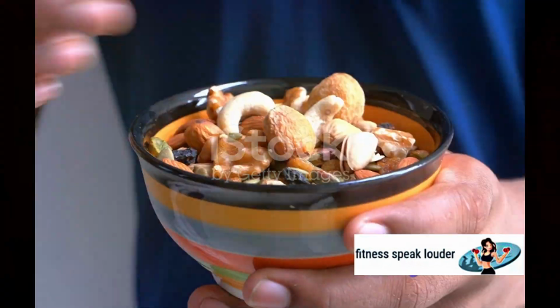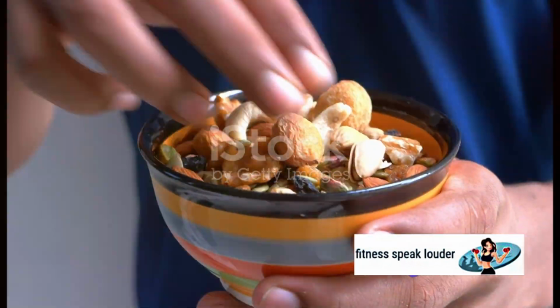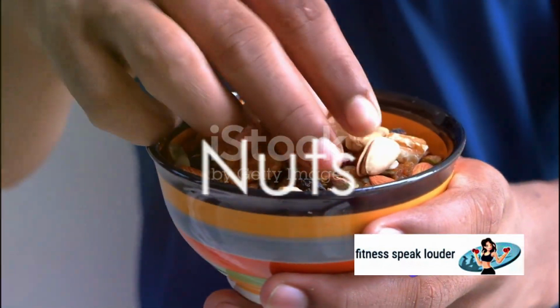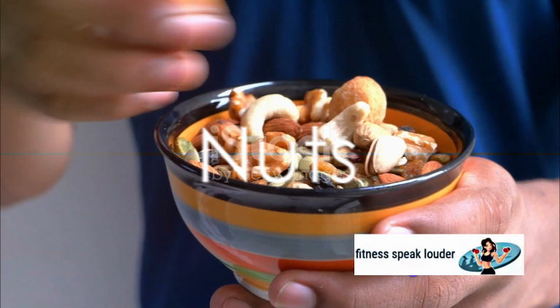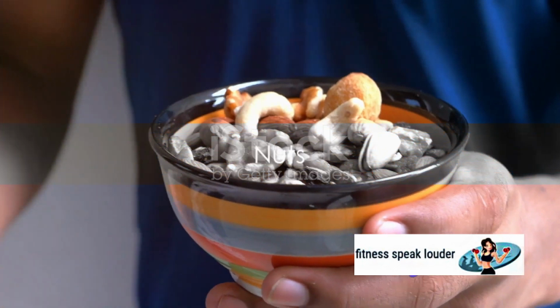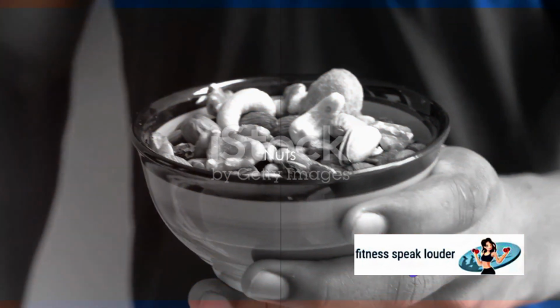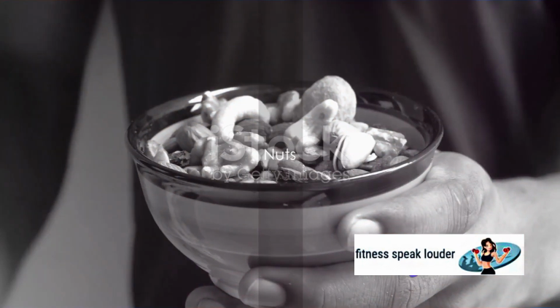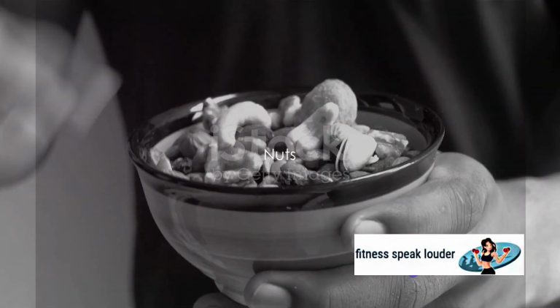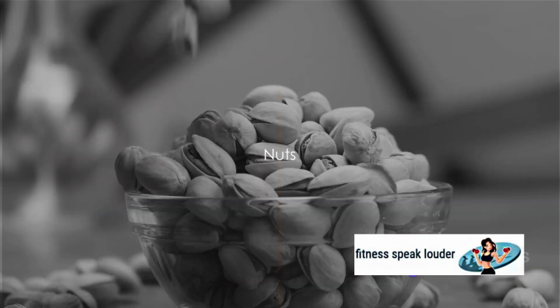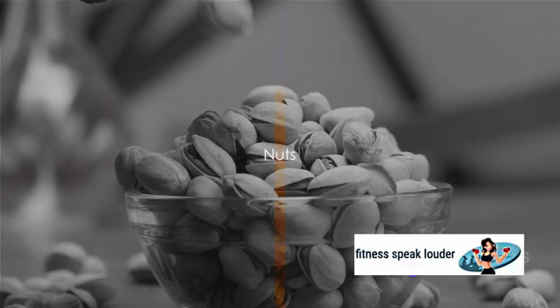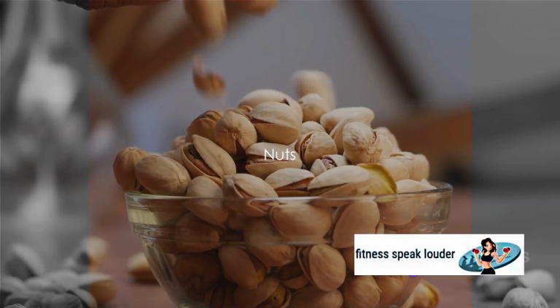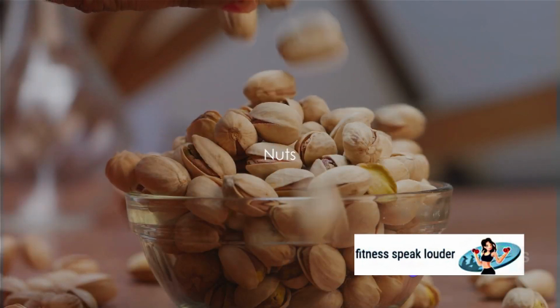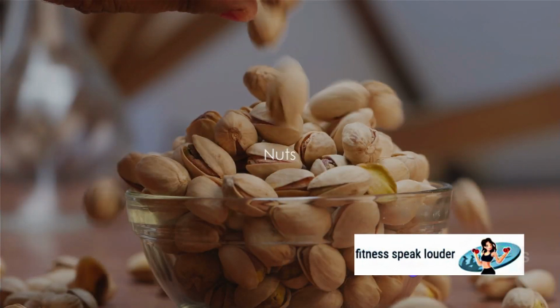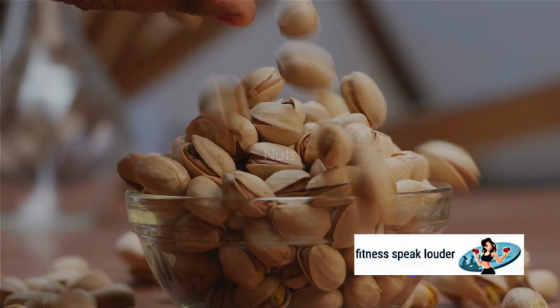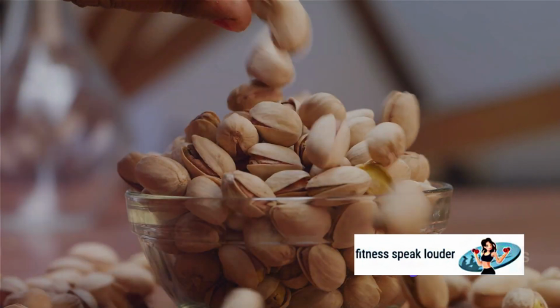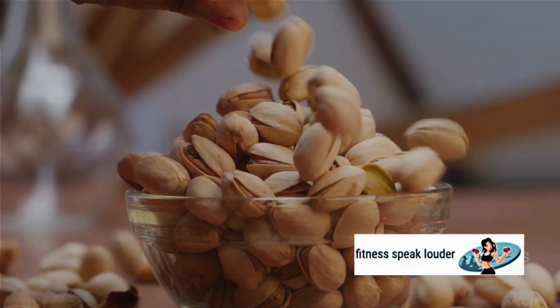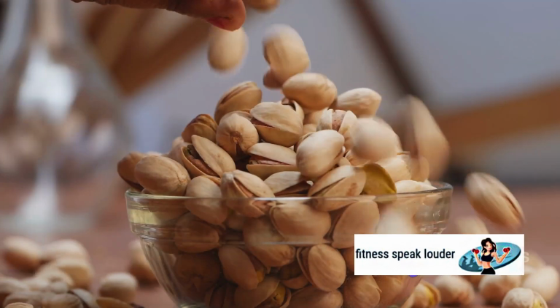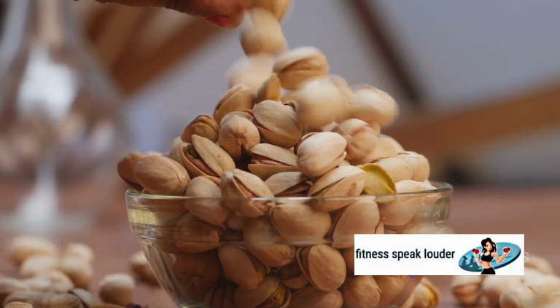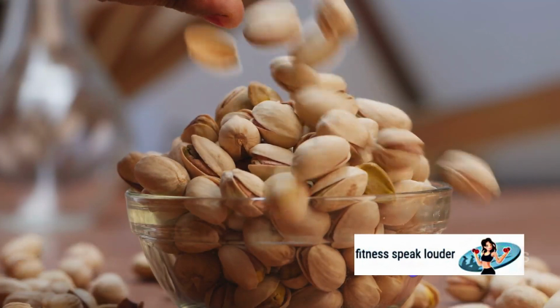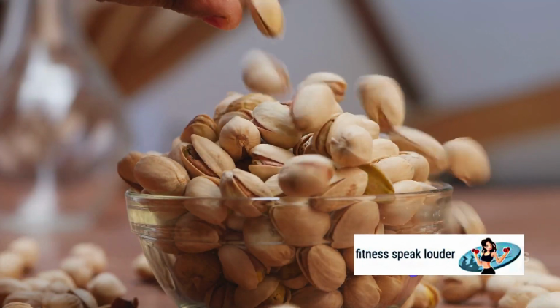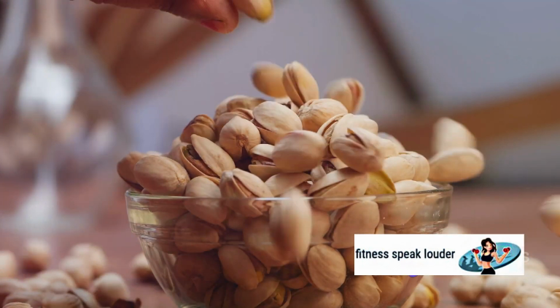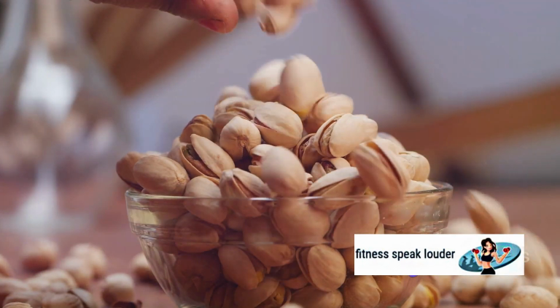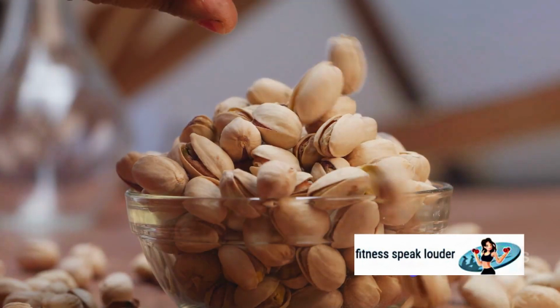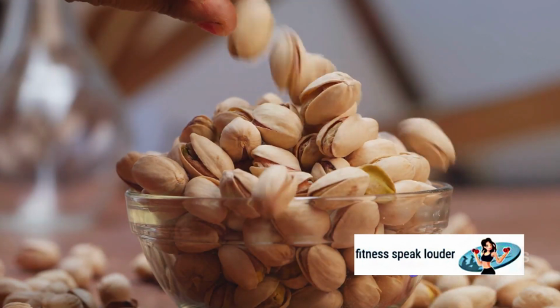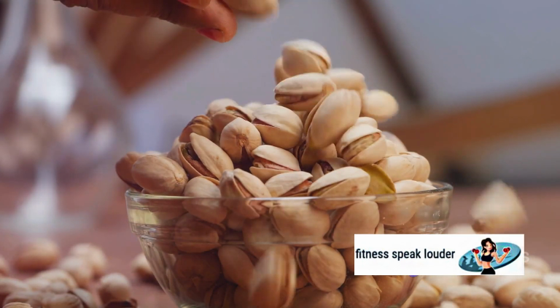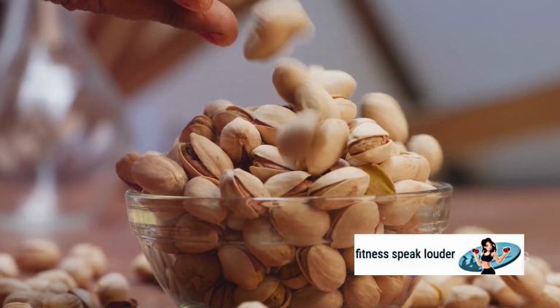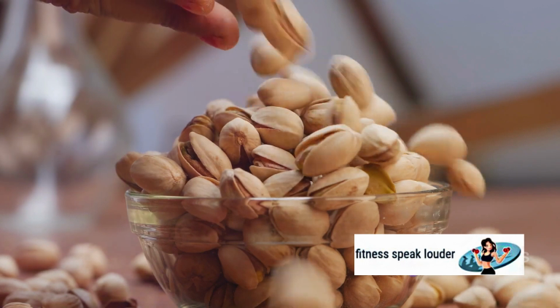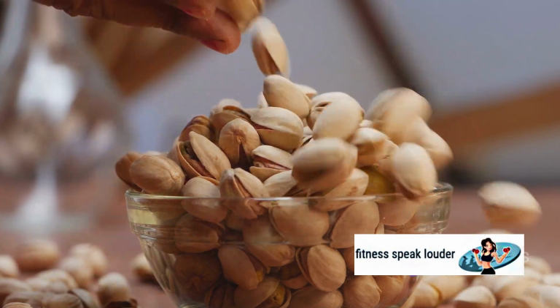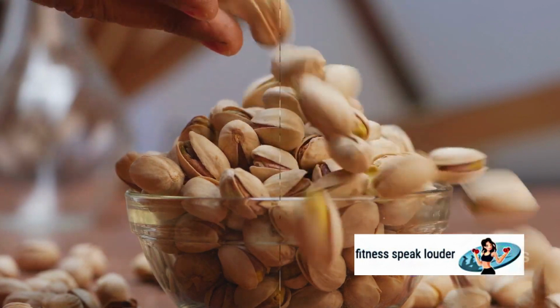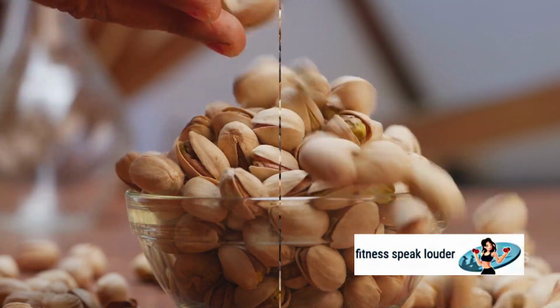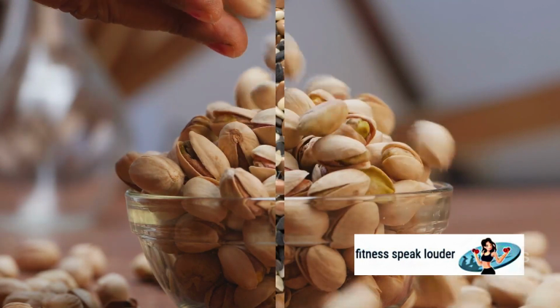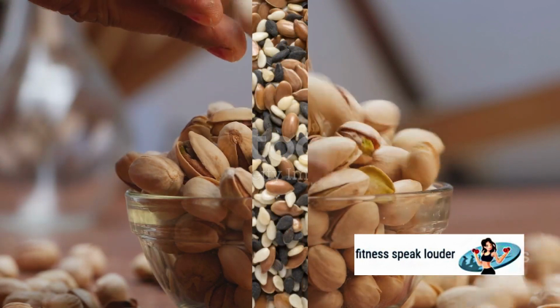We cannot forget about nuts. Almonds, walnuts, and other nuts are high in healthy fats, fiber, and protein, which can help to regulate blood sugar.